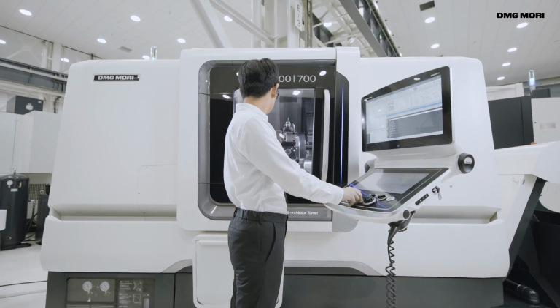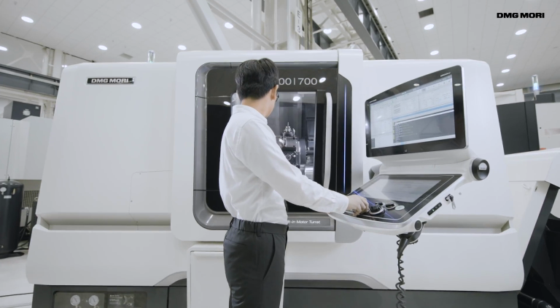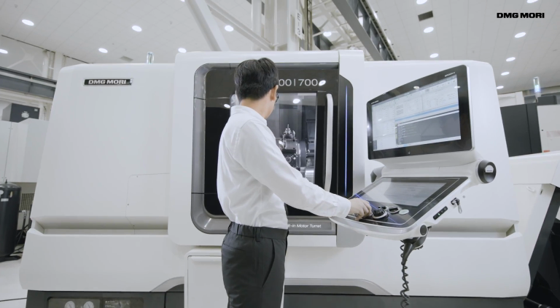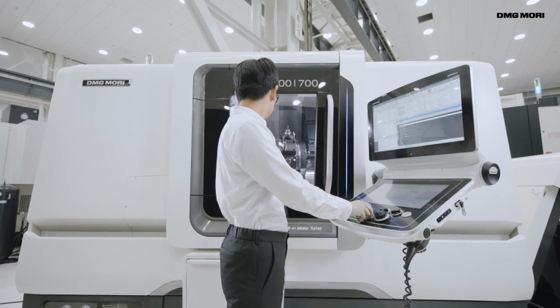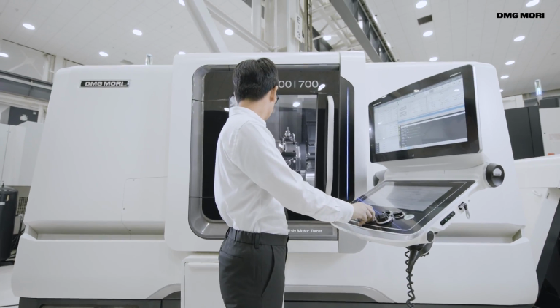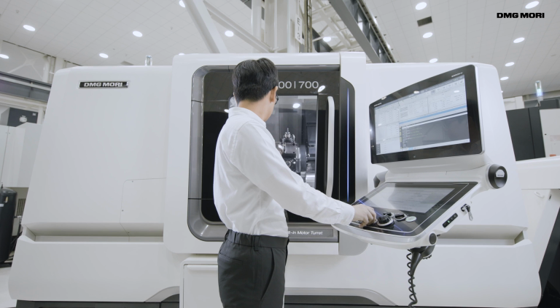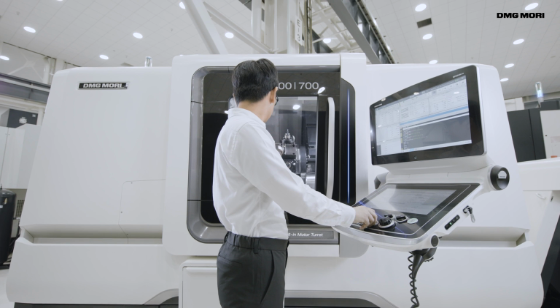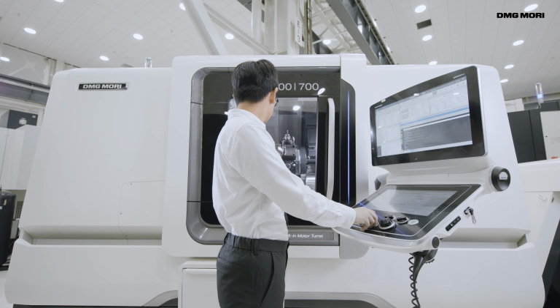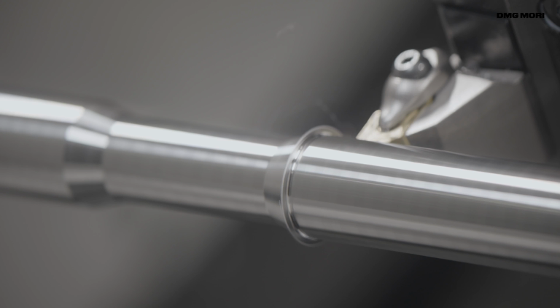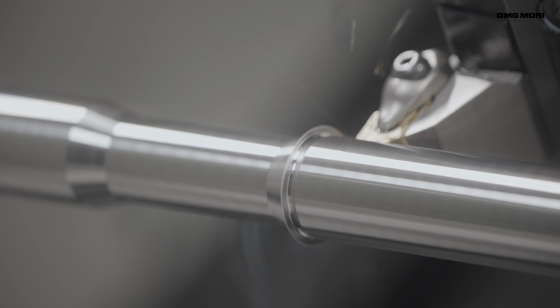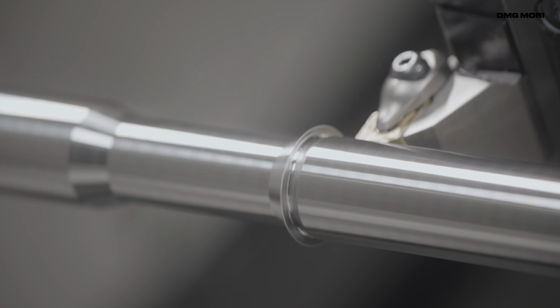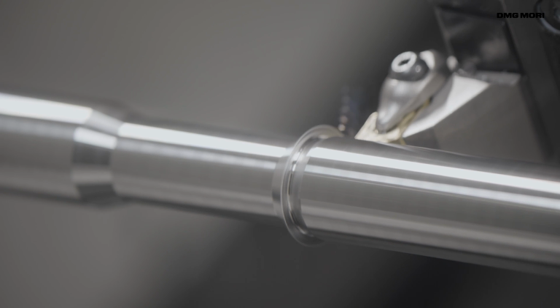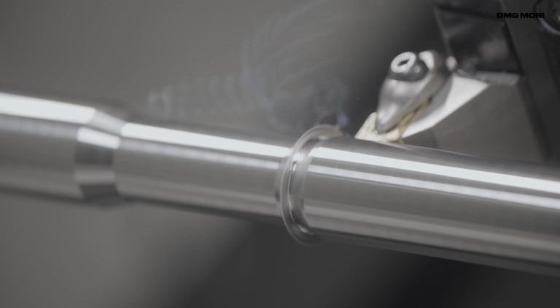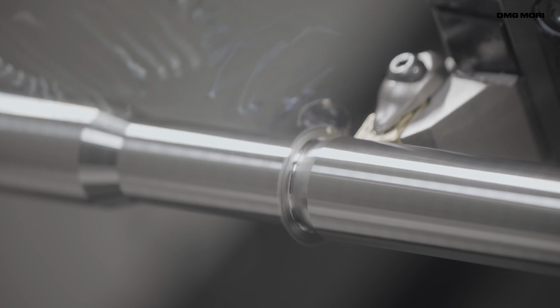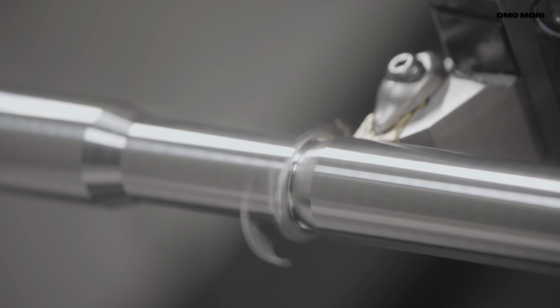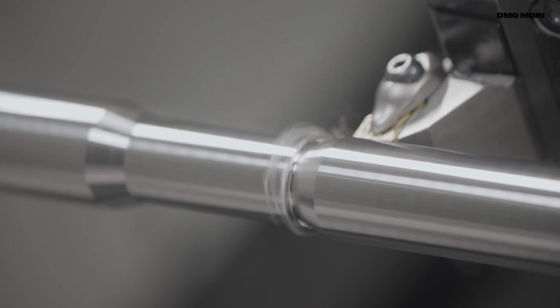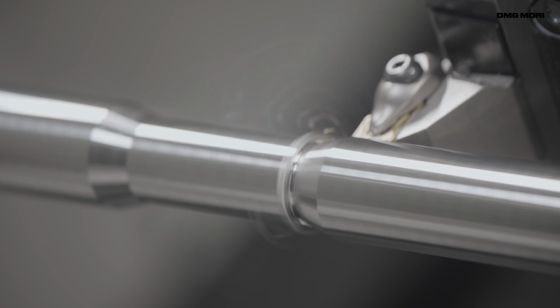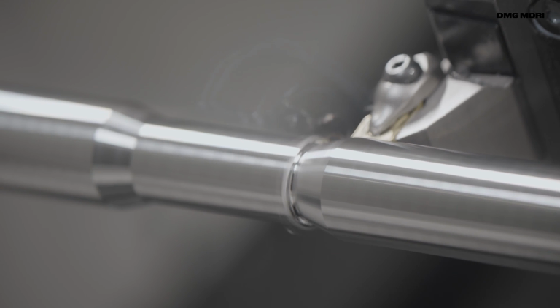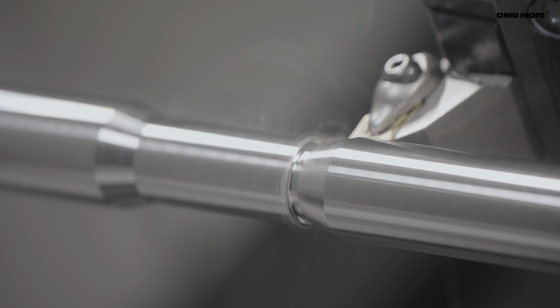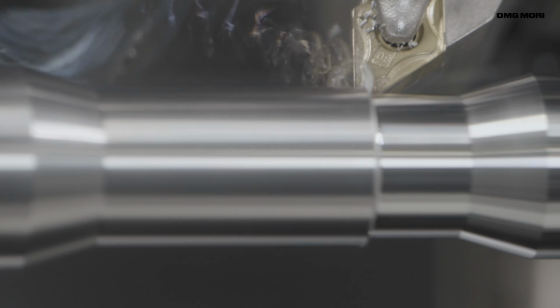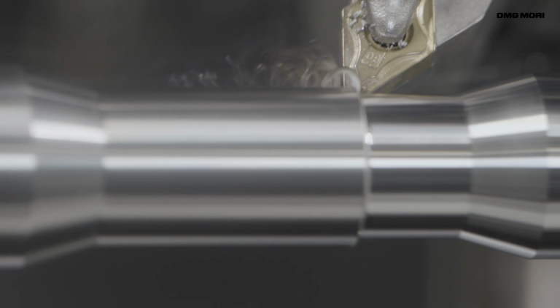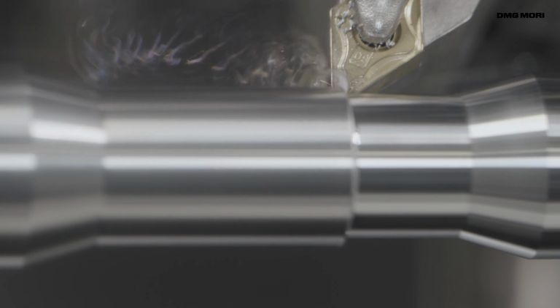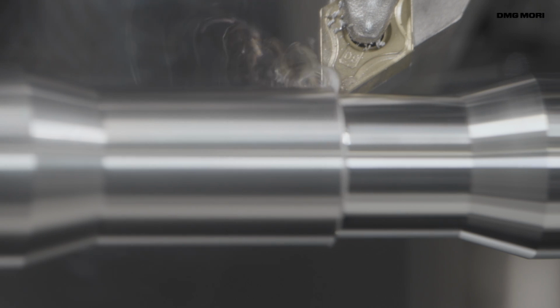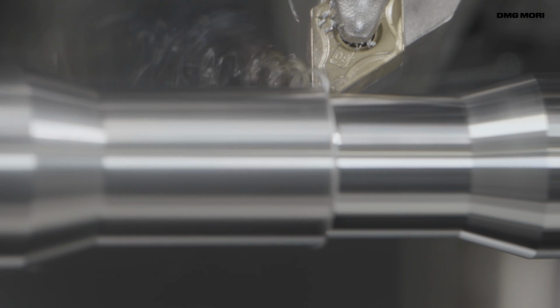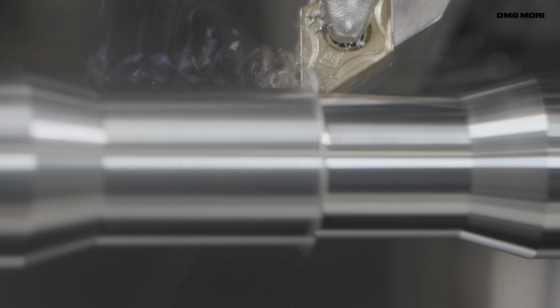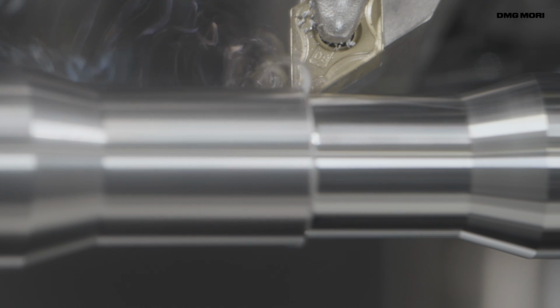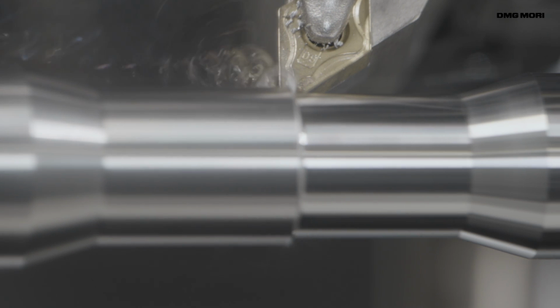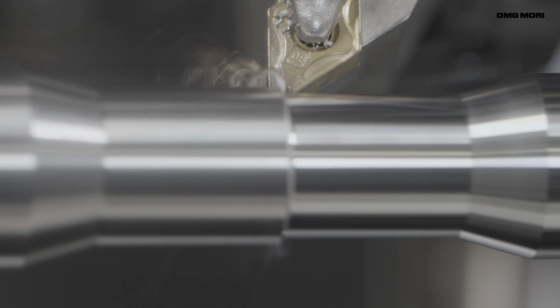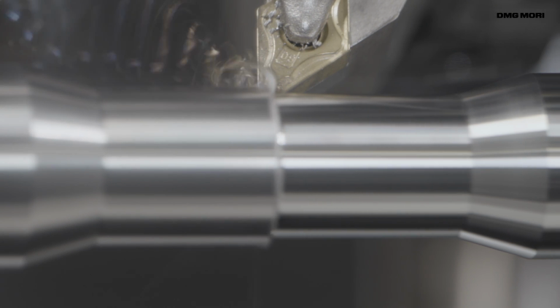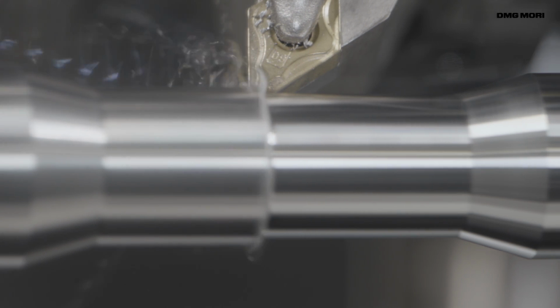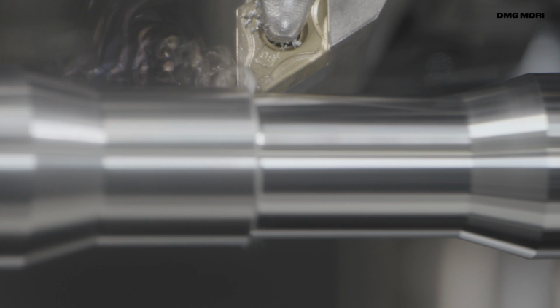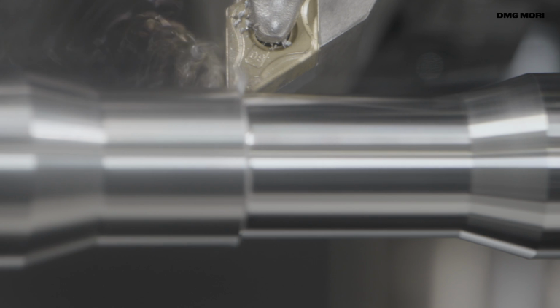Alternating Speed prevents vibration during machining processes without the use of any special equipment.